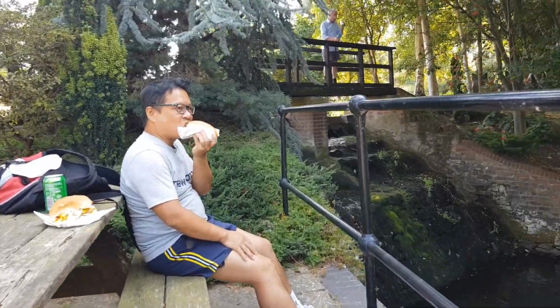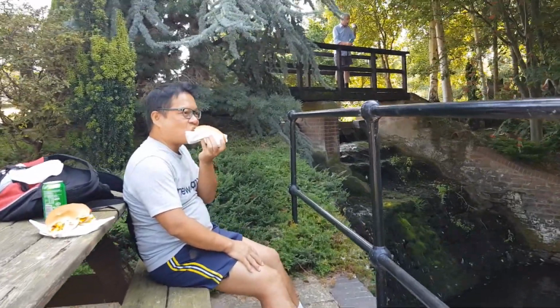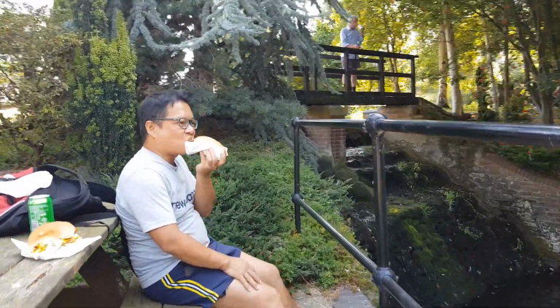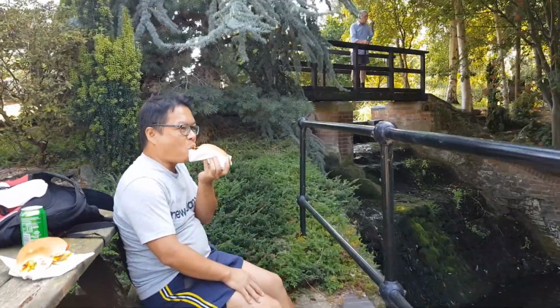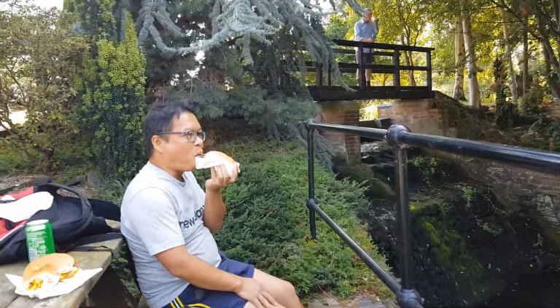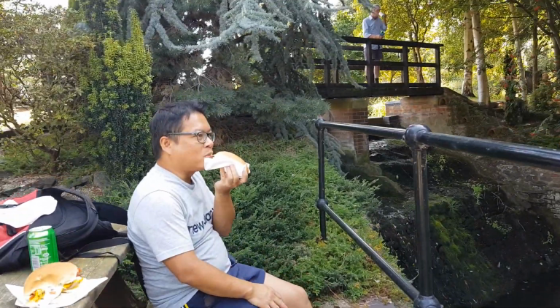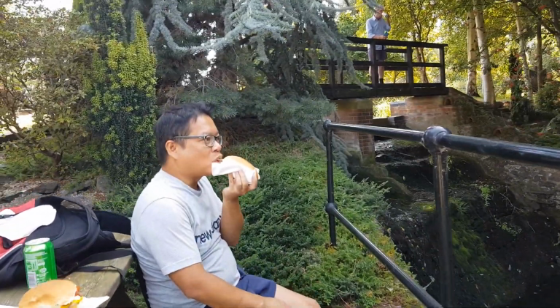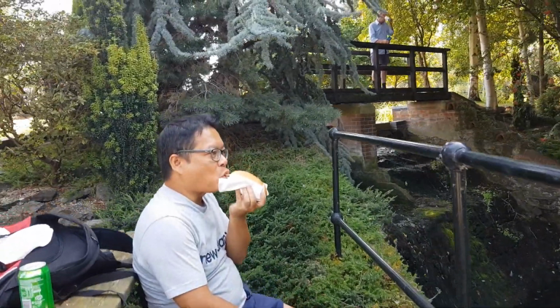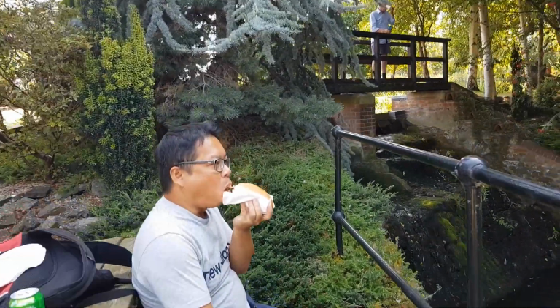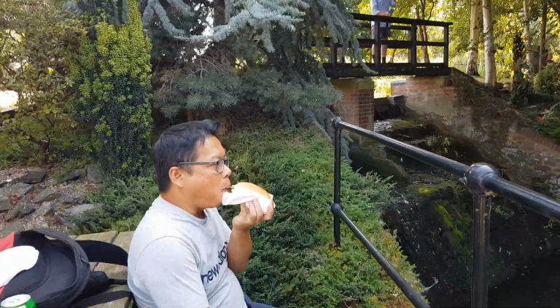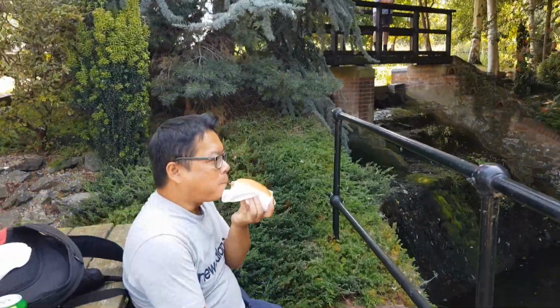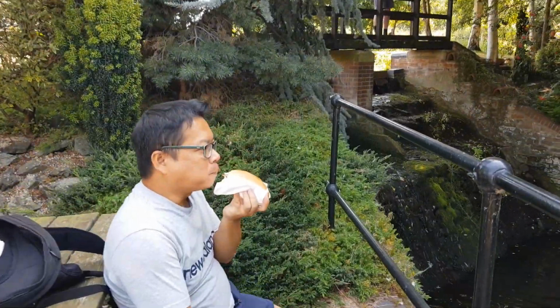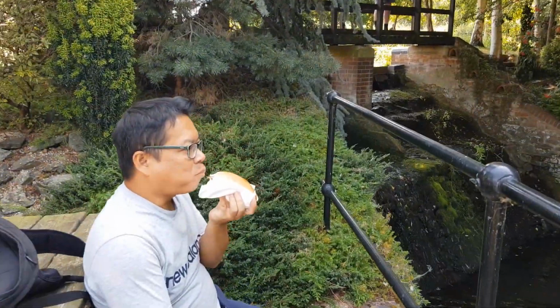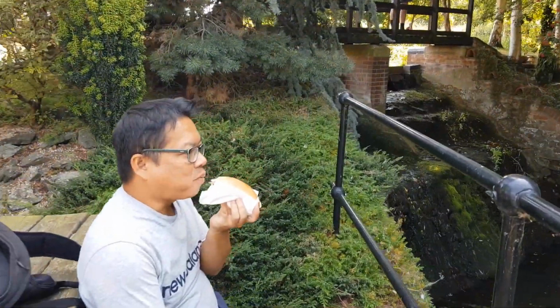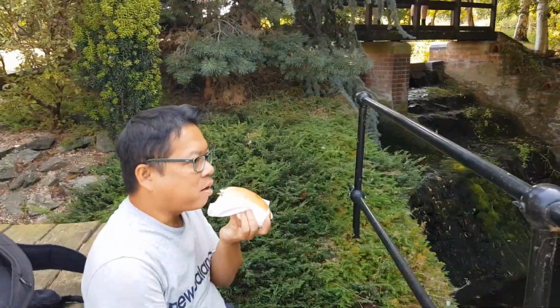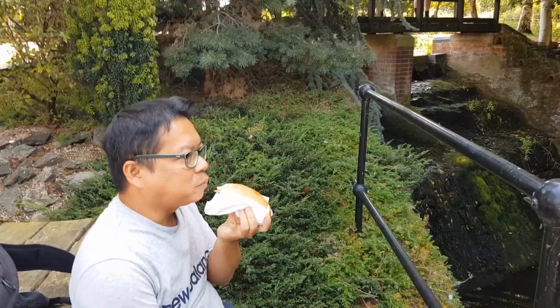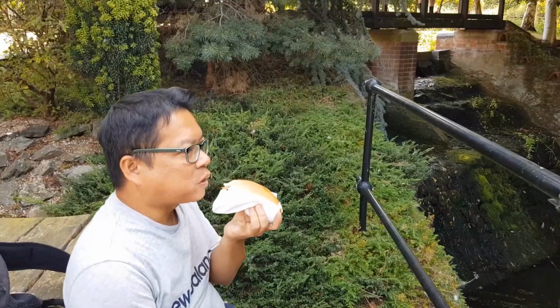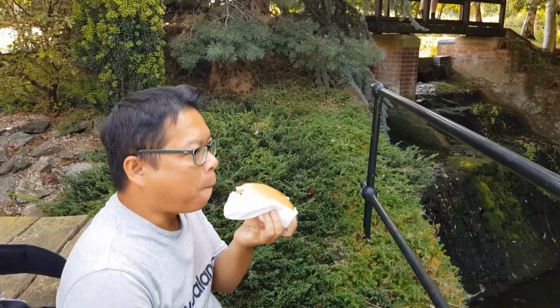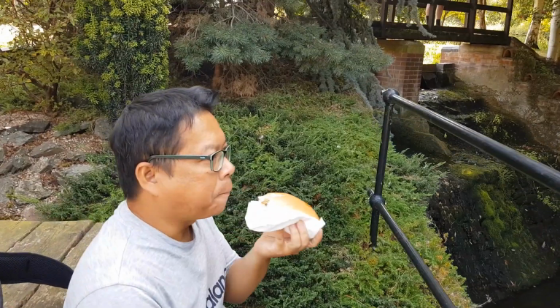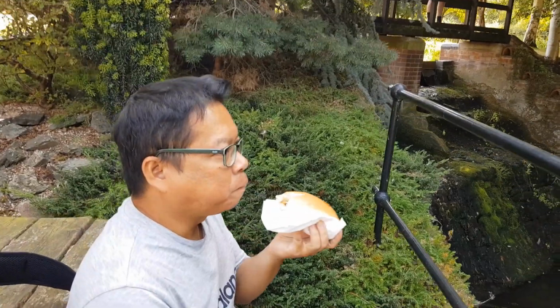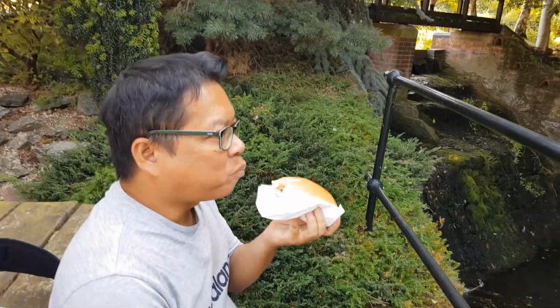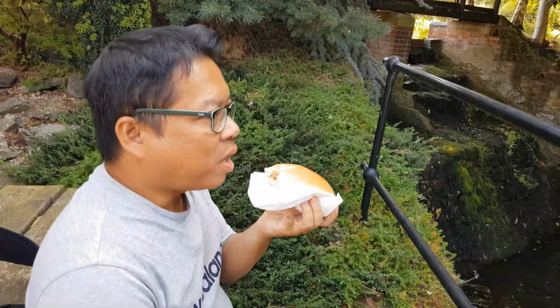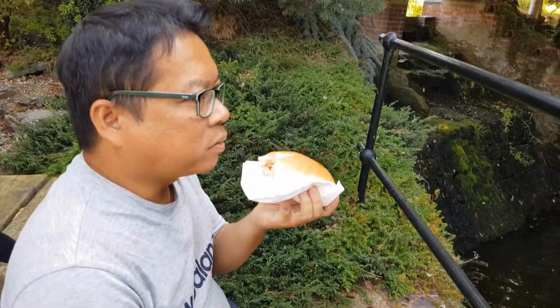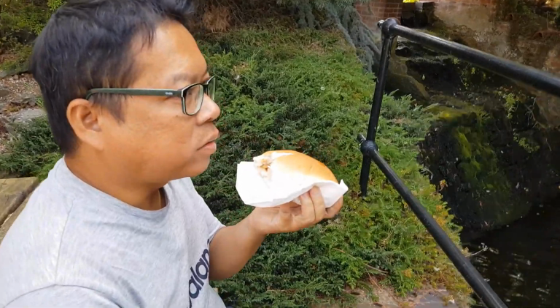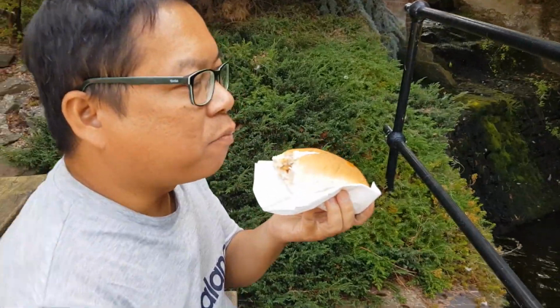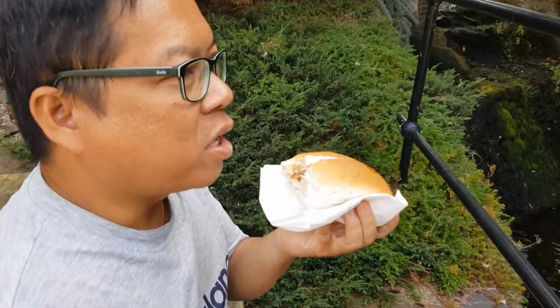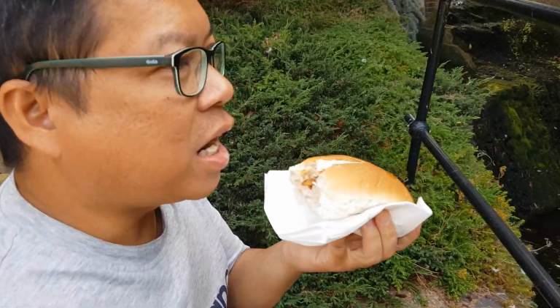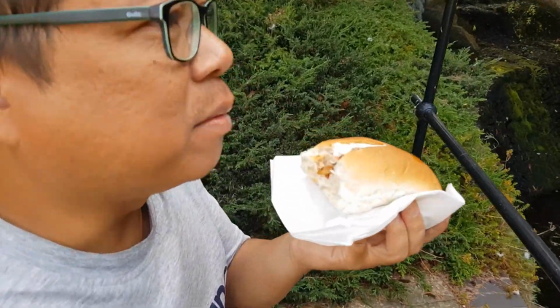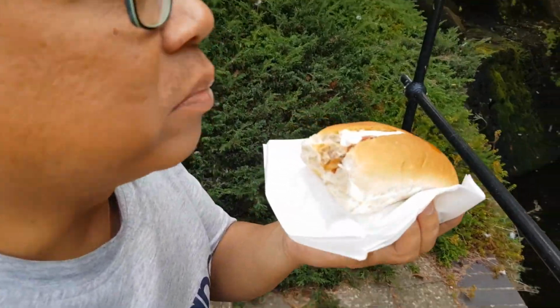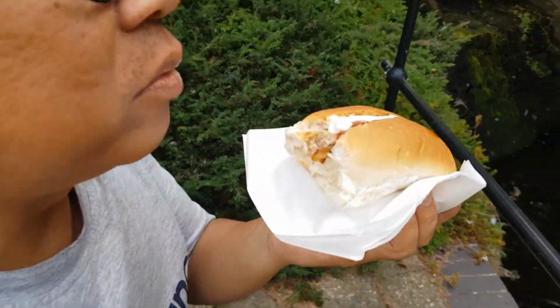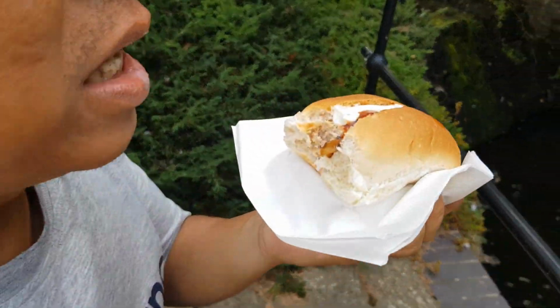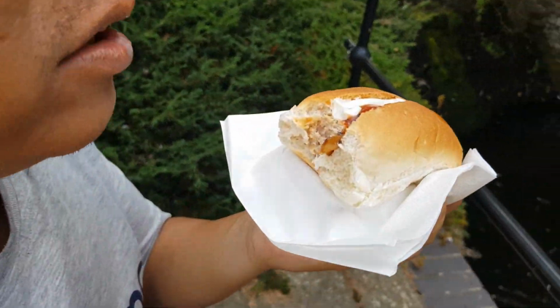Time to have a hot dog — time to relax with a hot dog for lunch.